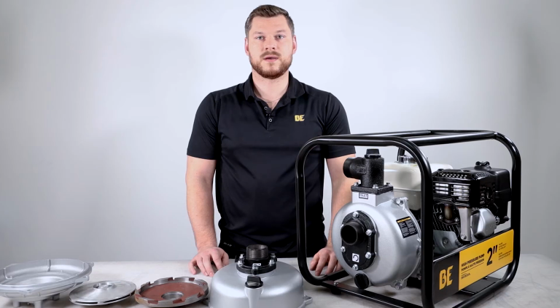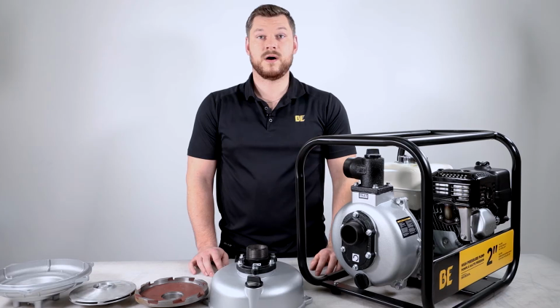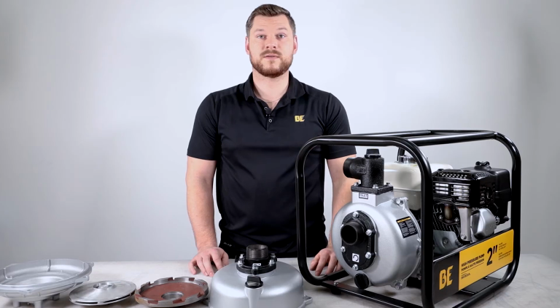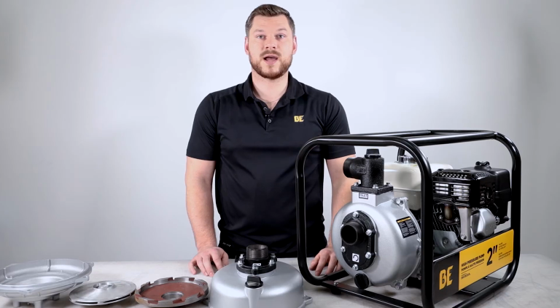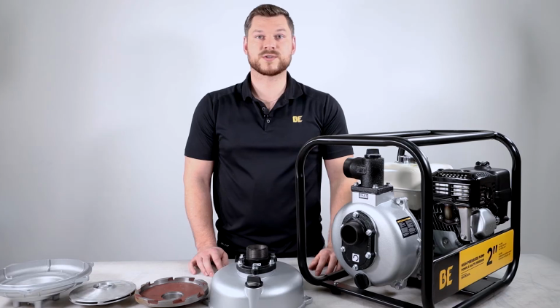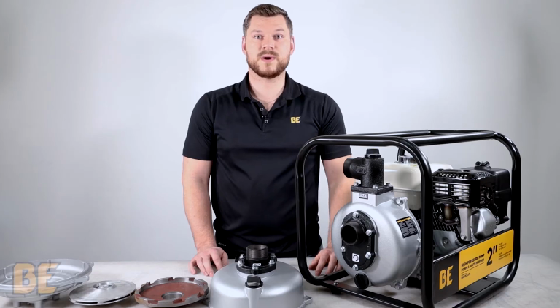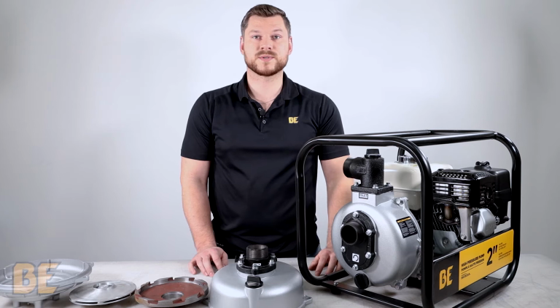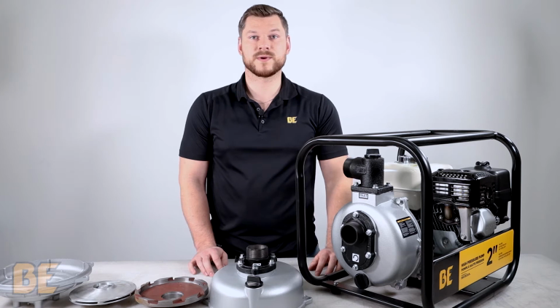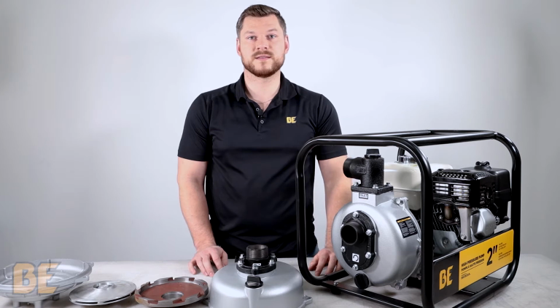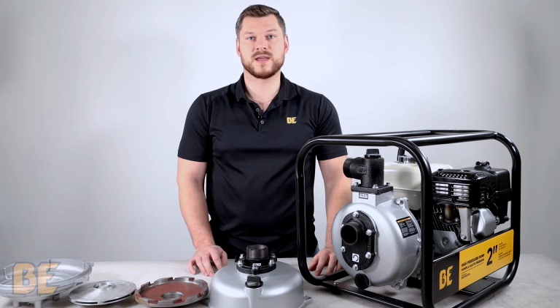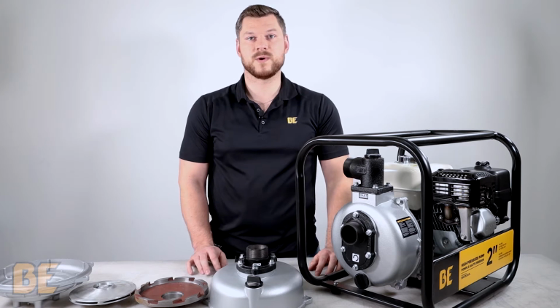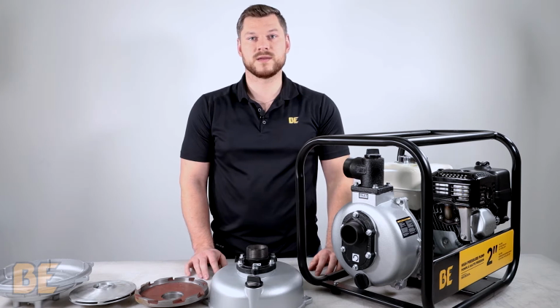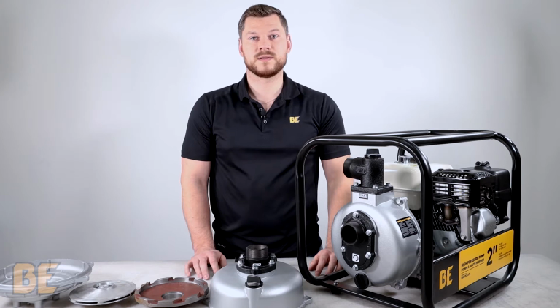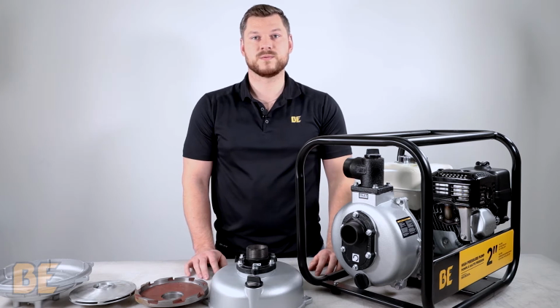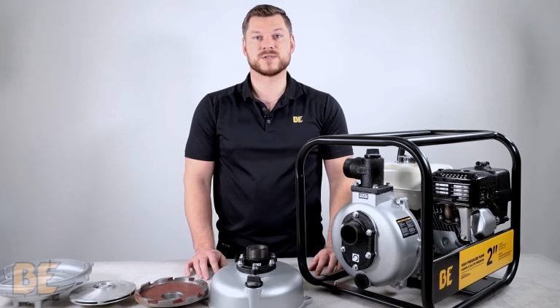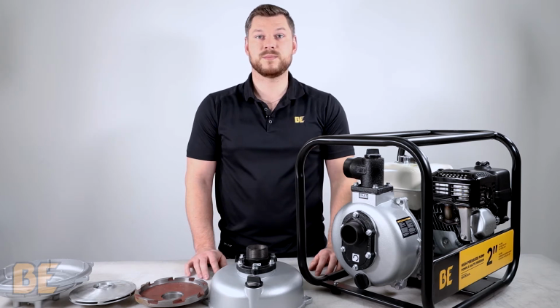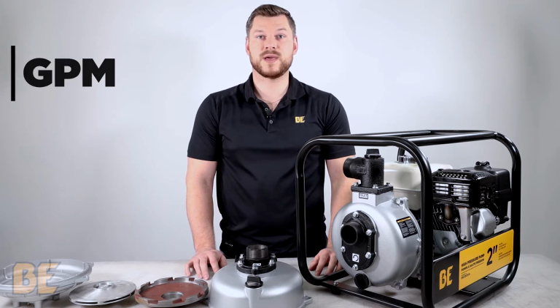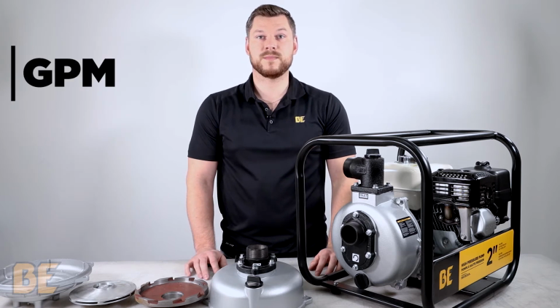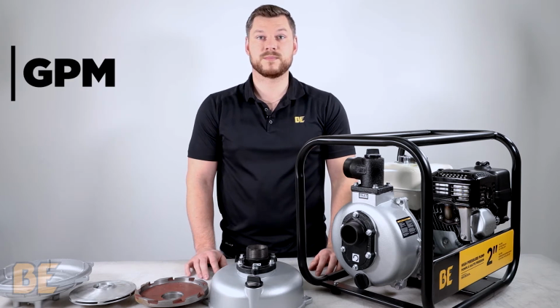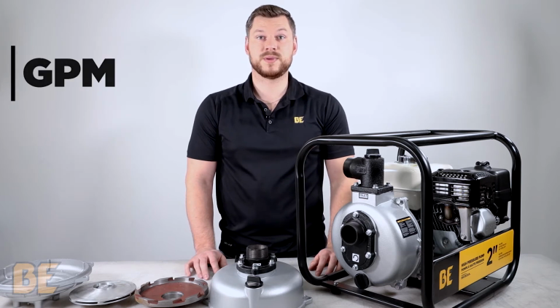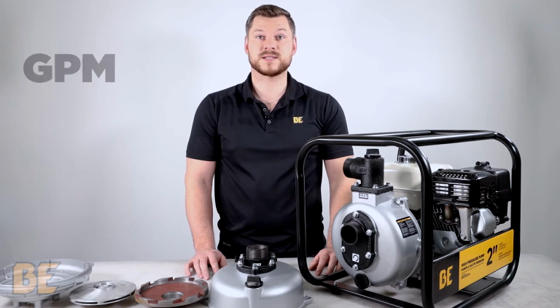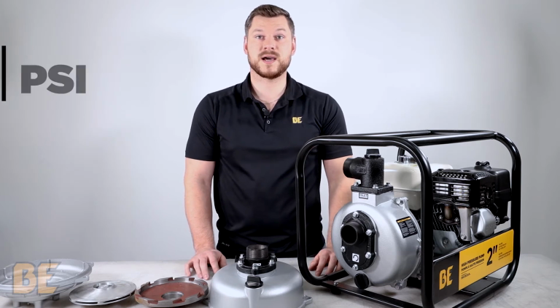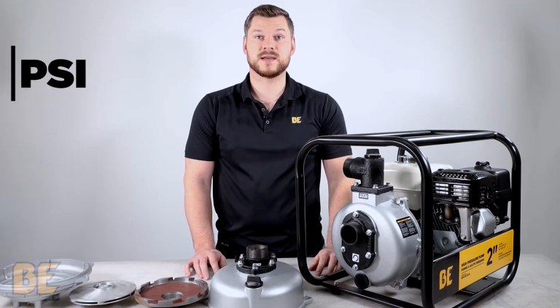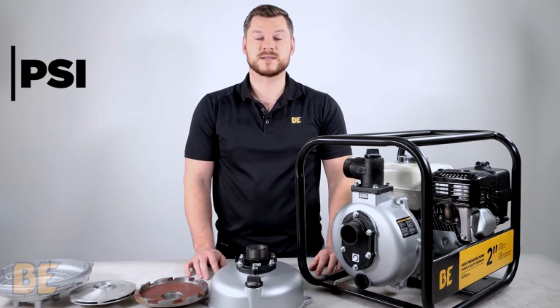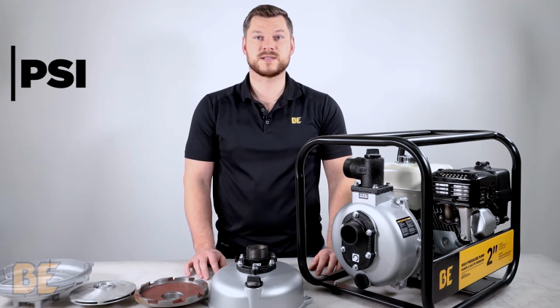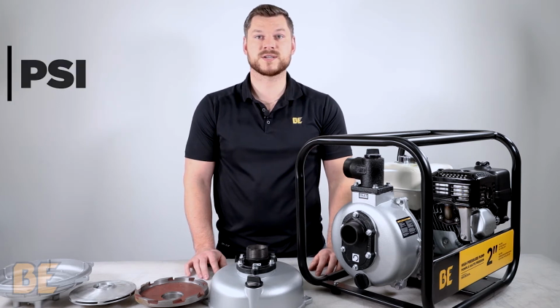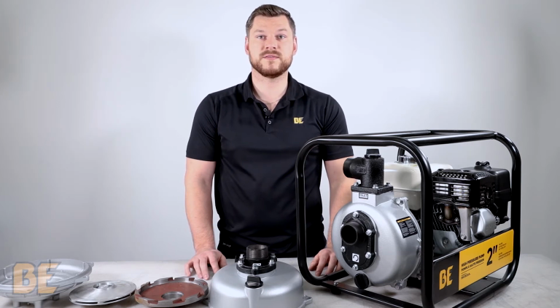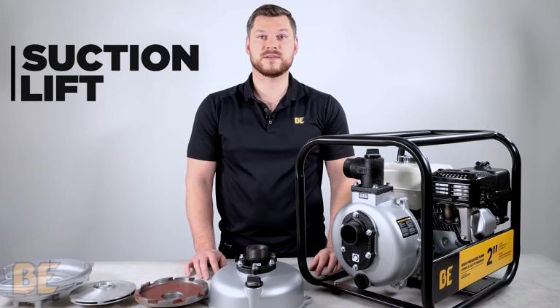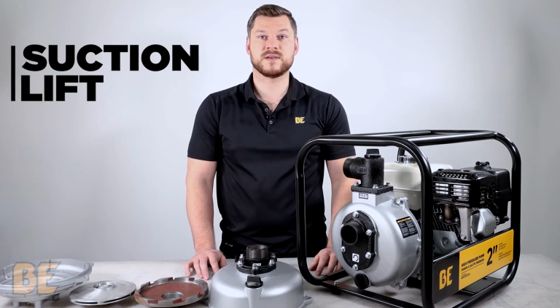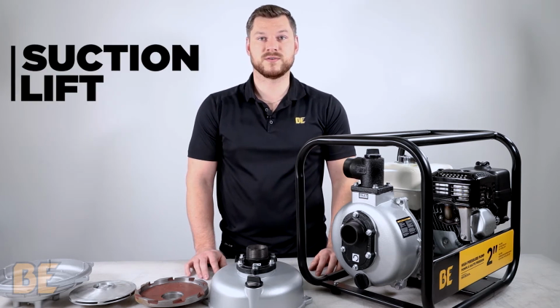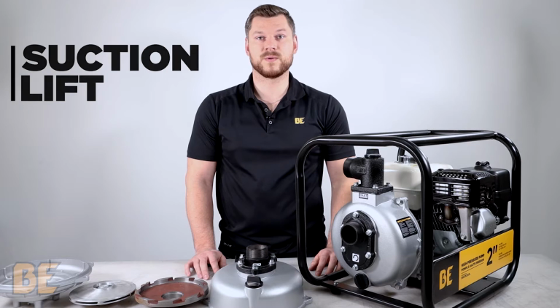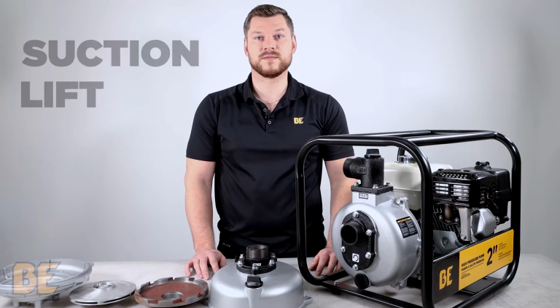All of our high pressure pumps are rated the same way, which is GPM, PSI, Suction Lift, and Total Lift.